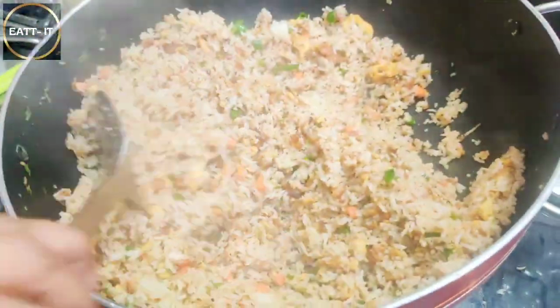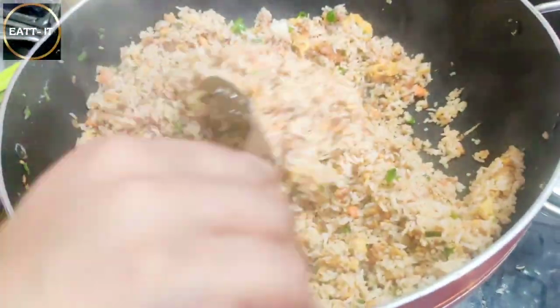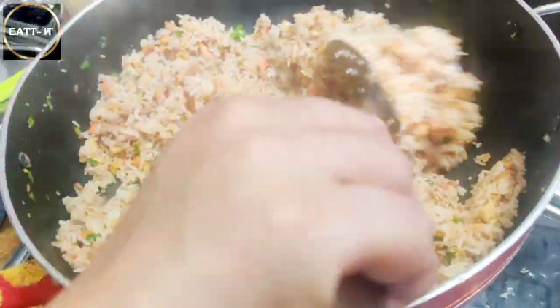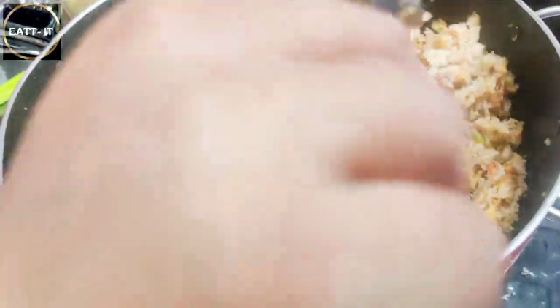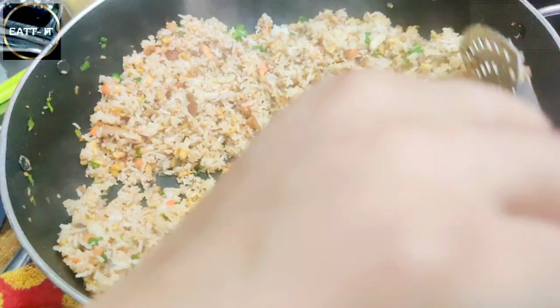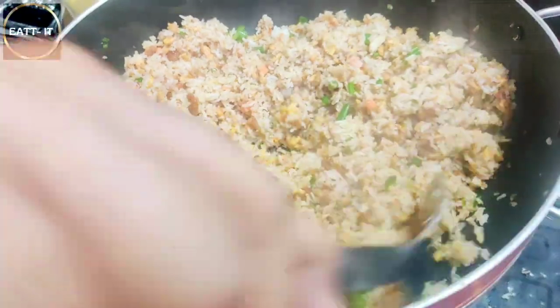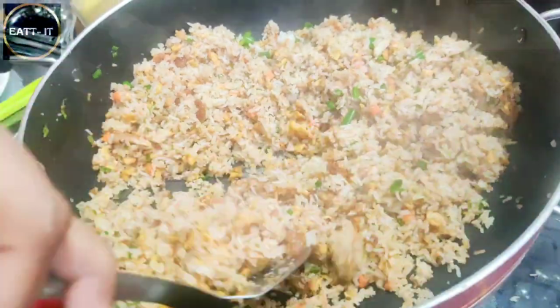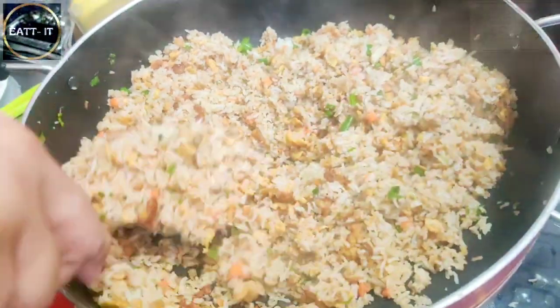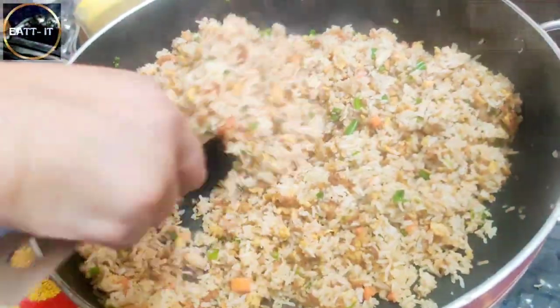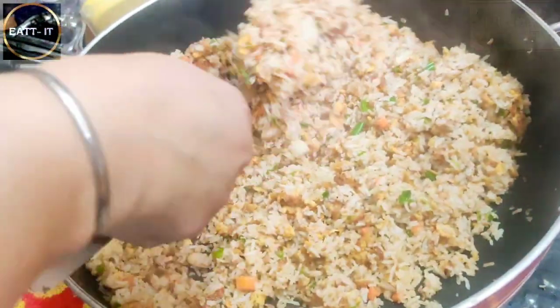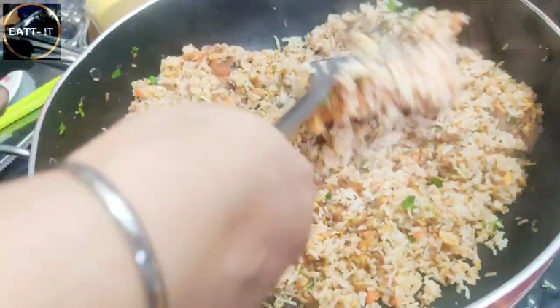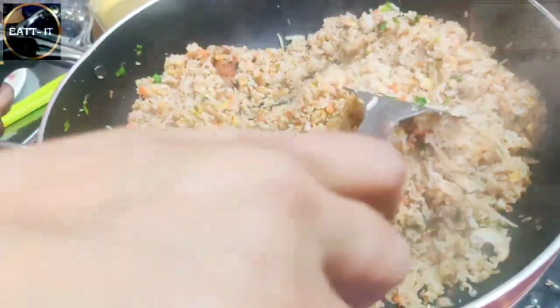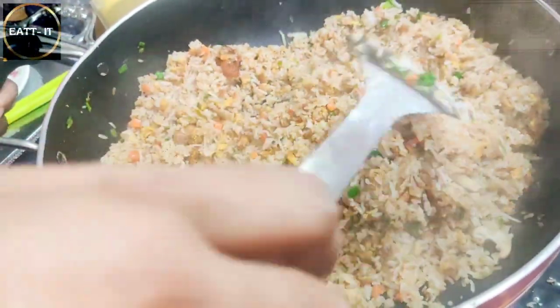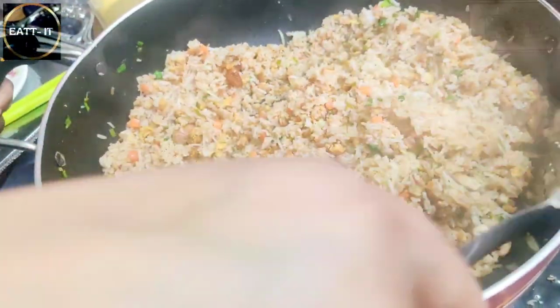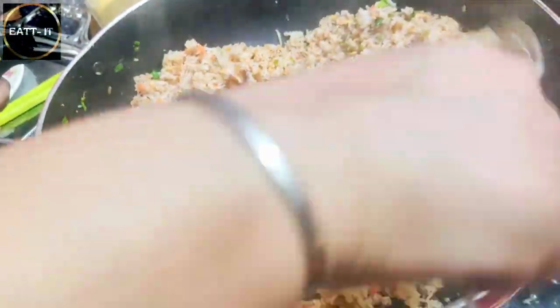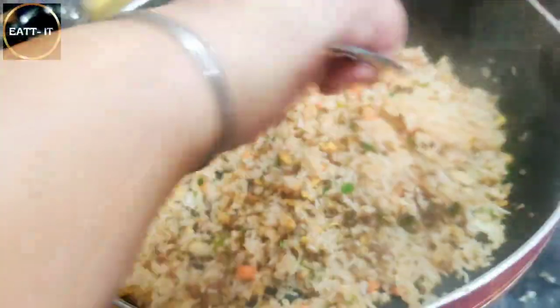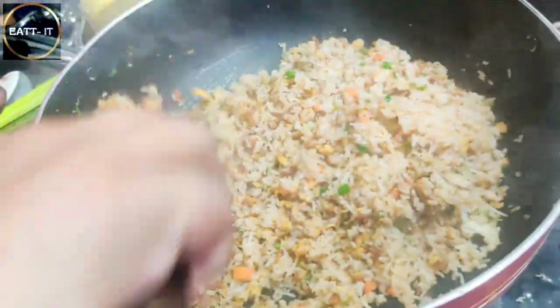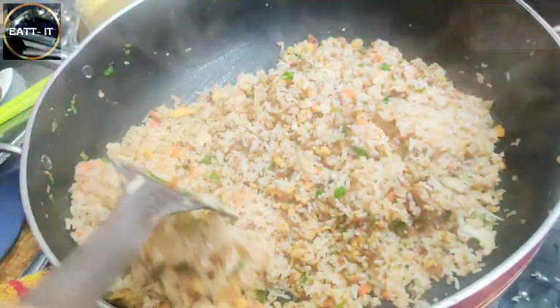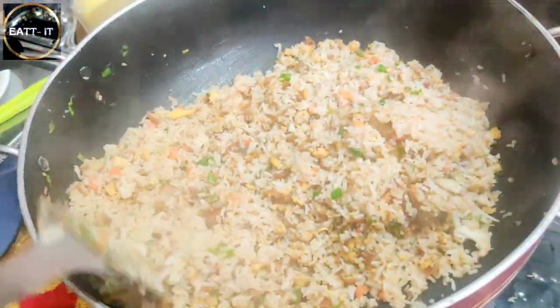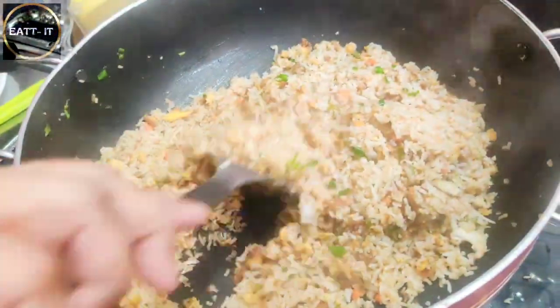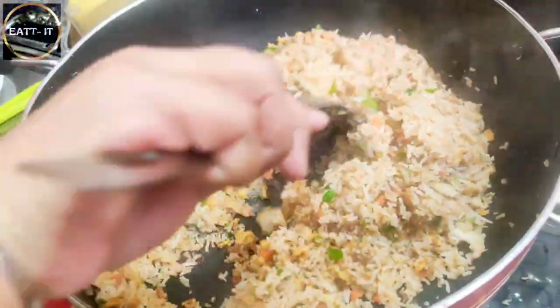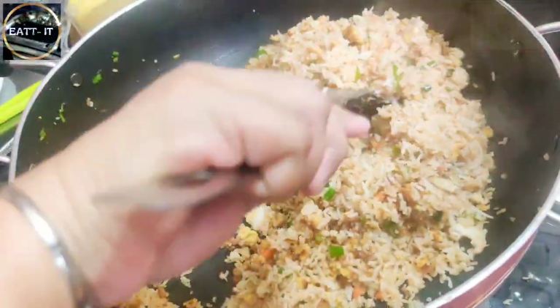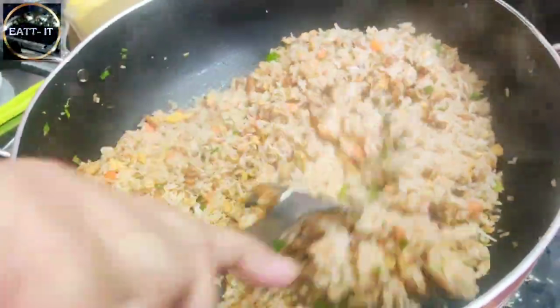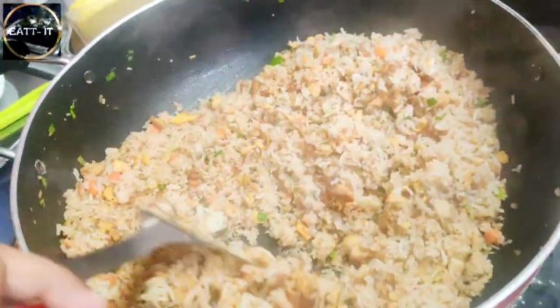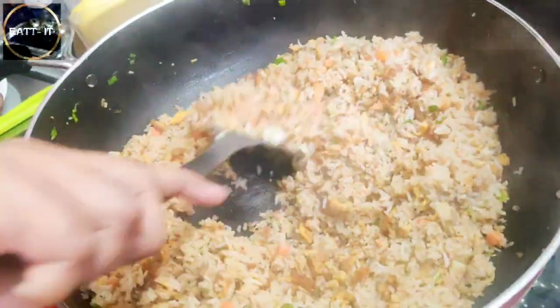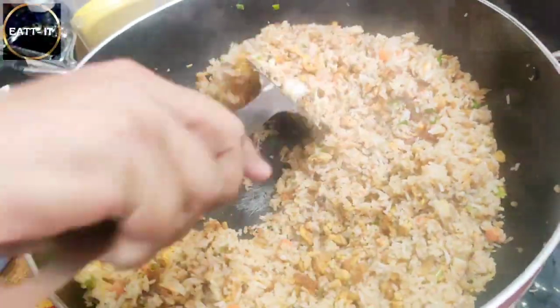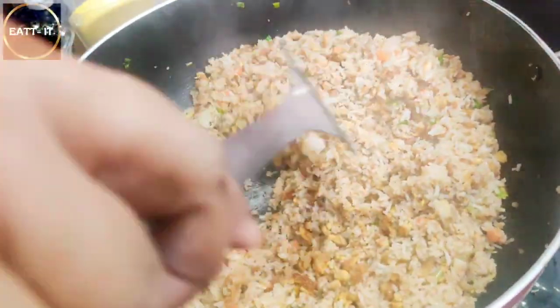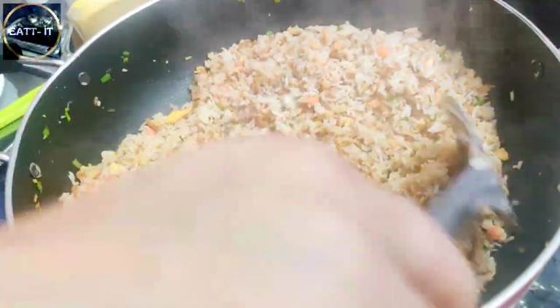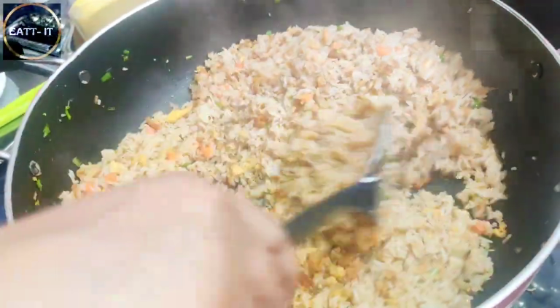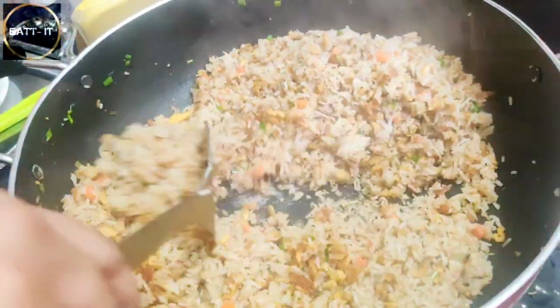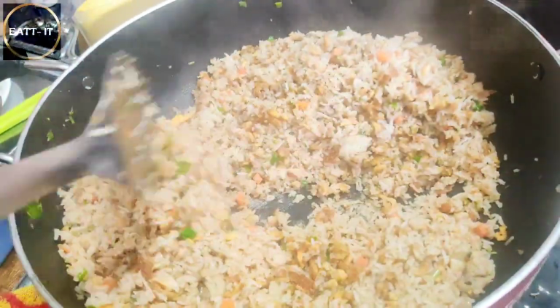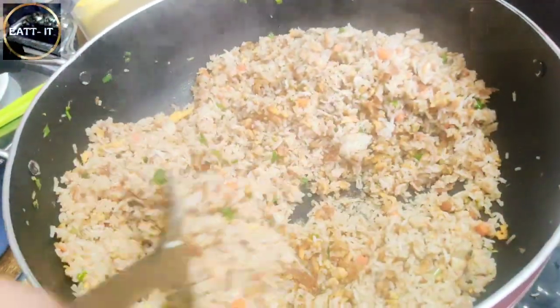Our fried rice is ready. Today I told you the fried rice, and I will tell you the gravy tomorrow because the video would be too long.